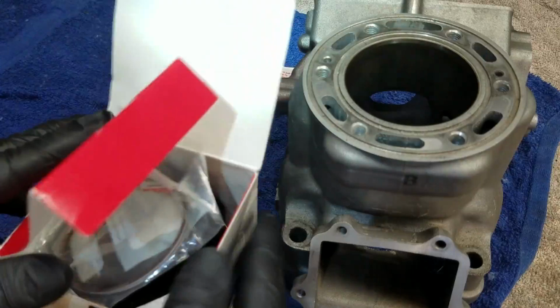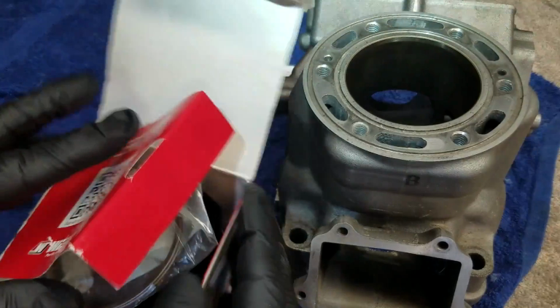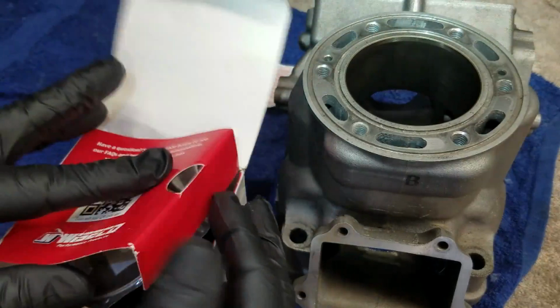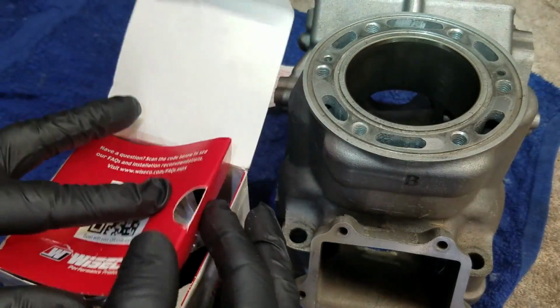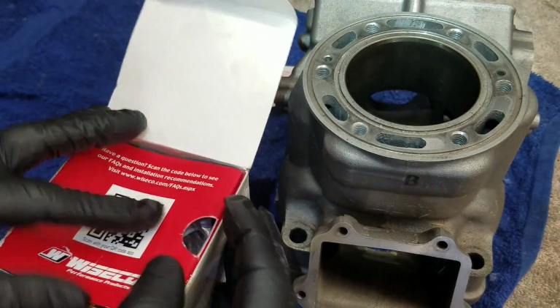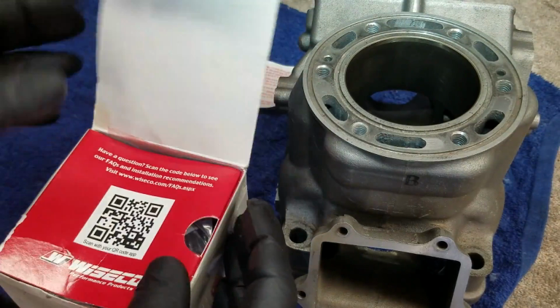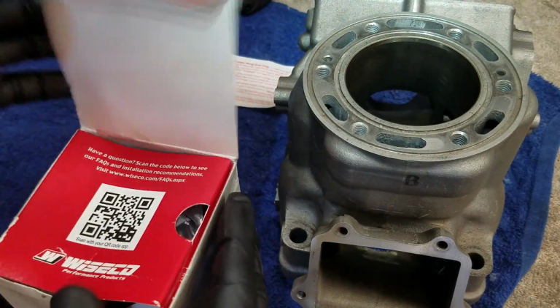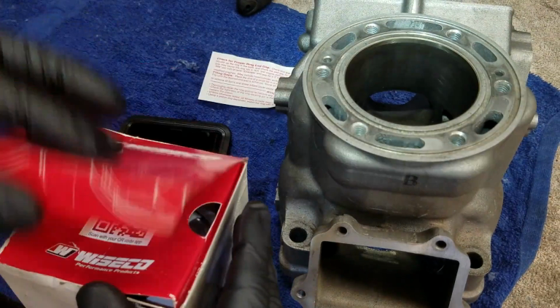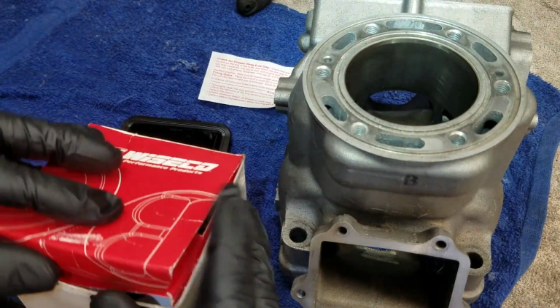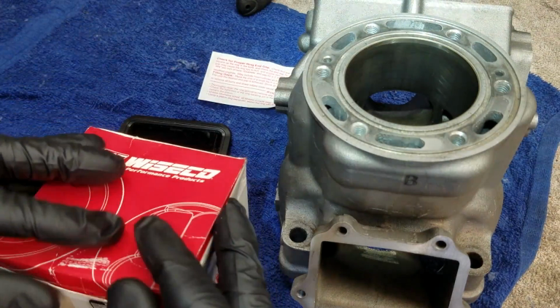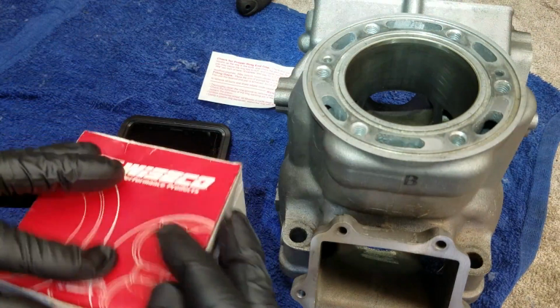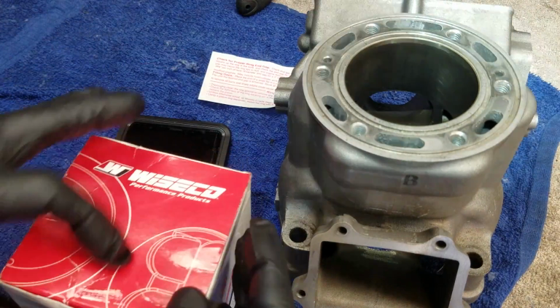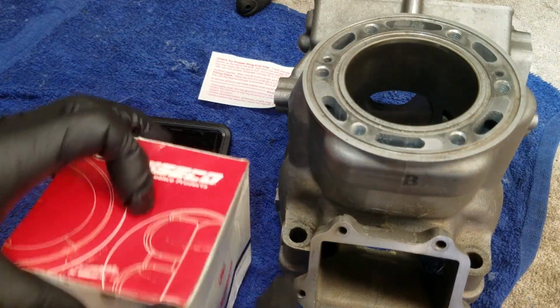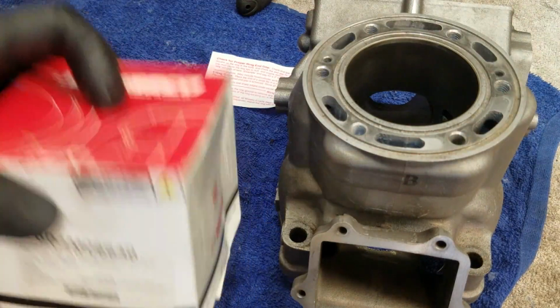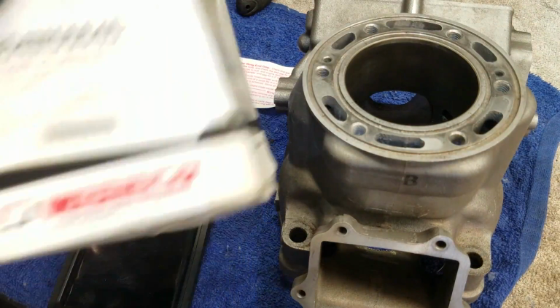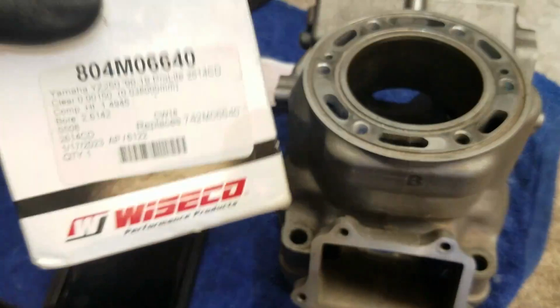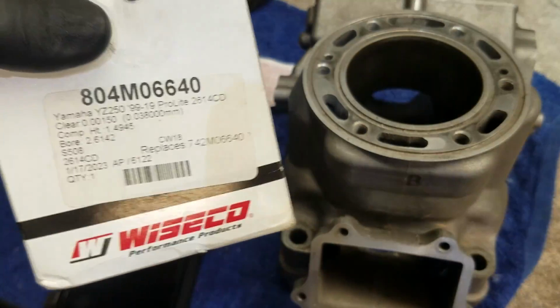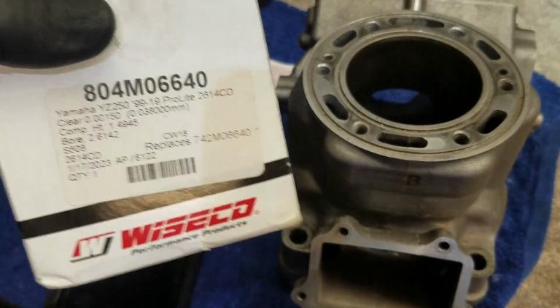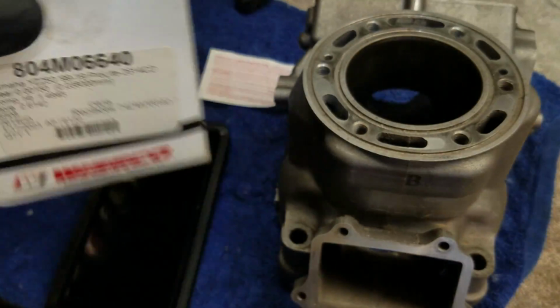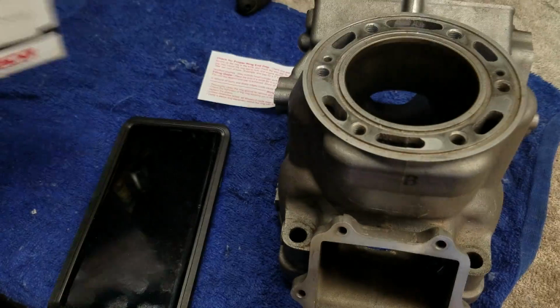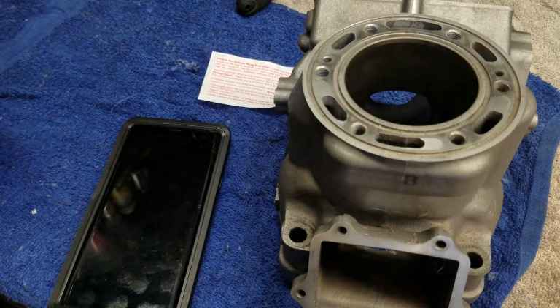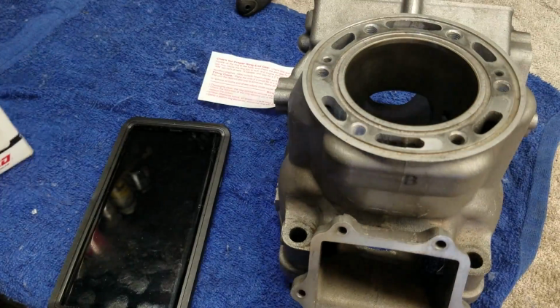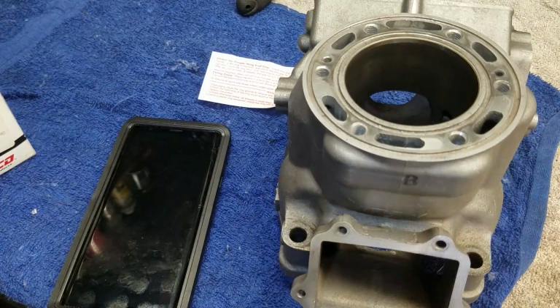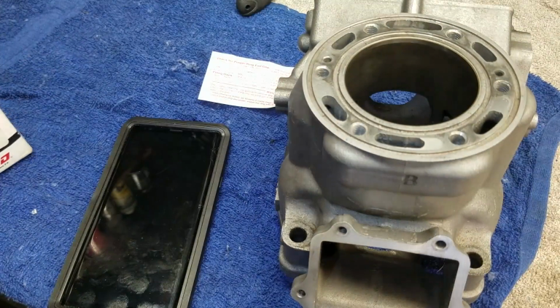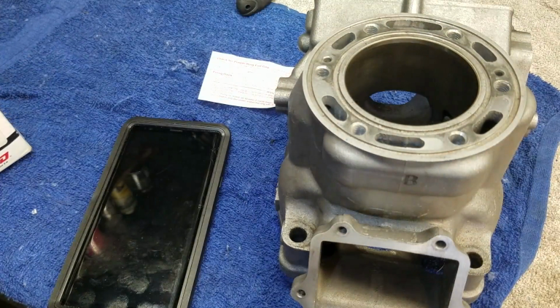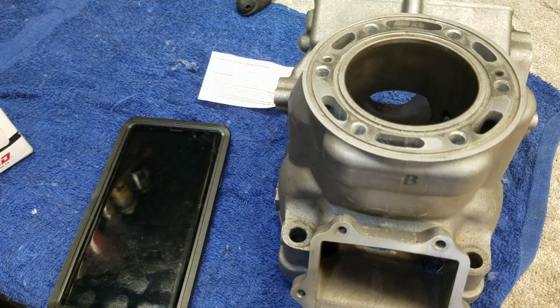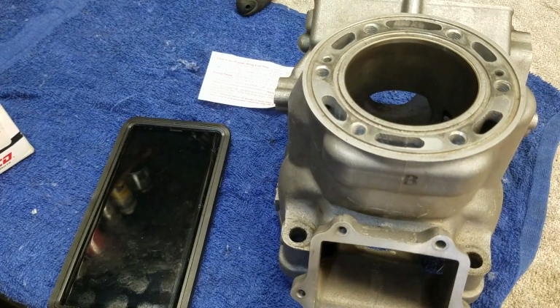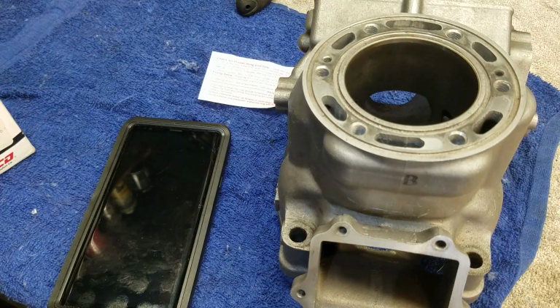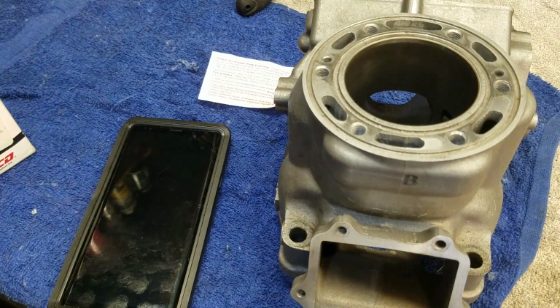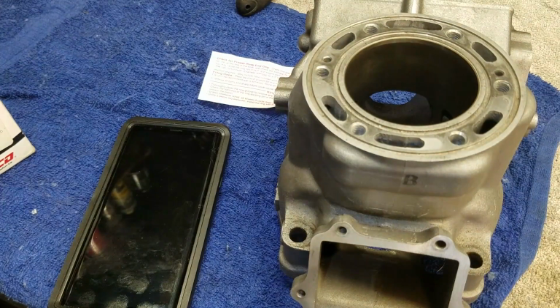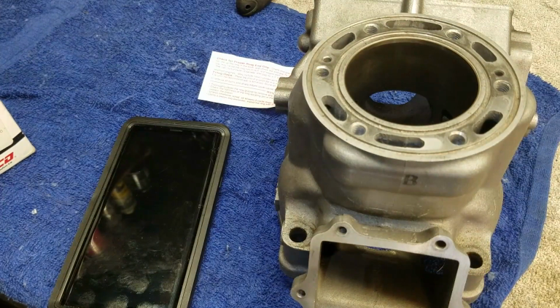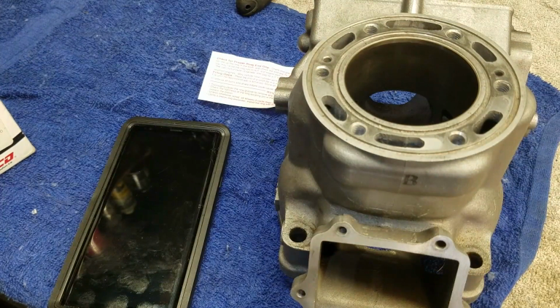I'll put this Wiseco piston back in its bag — this will be my next piston for my YZ250 two-stroke. She's almost there. I change them out on that bike about every 50 hours and she's about 40 hours right now, so we're getting close. I always have a piston and gaskets ready to go ahead of time.